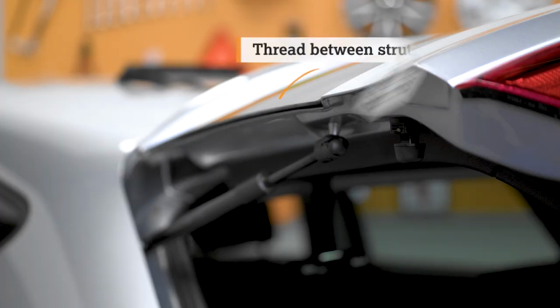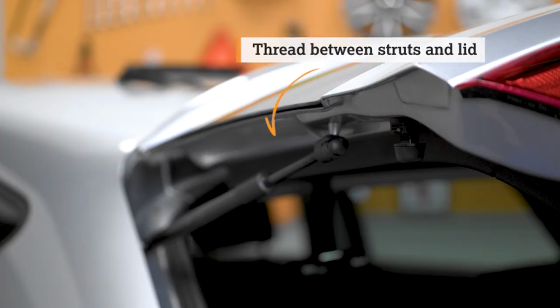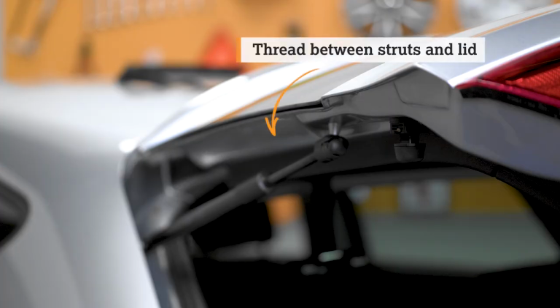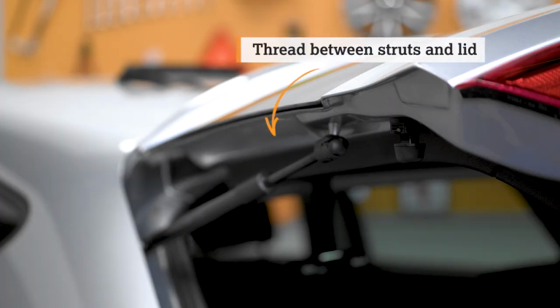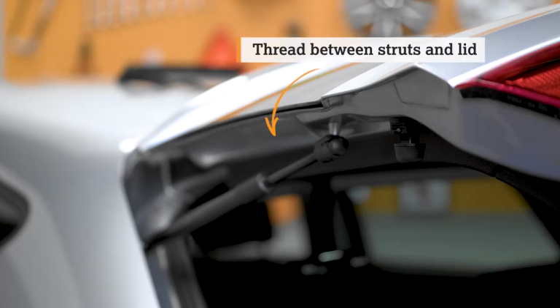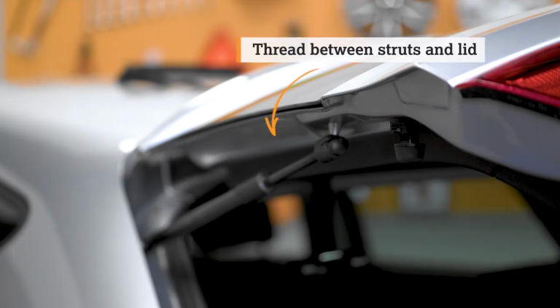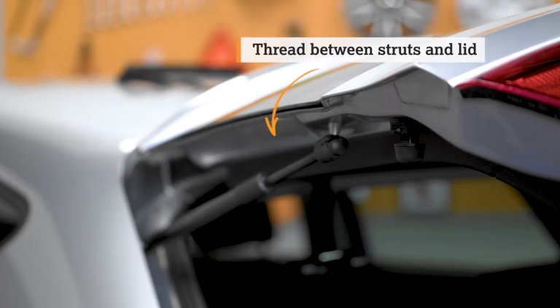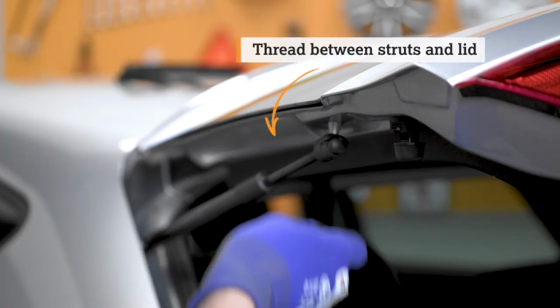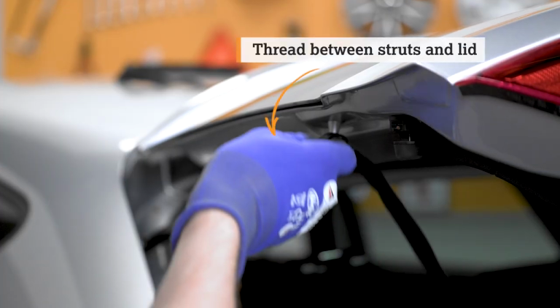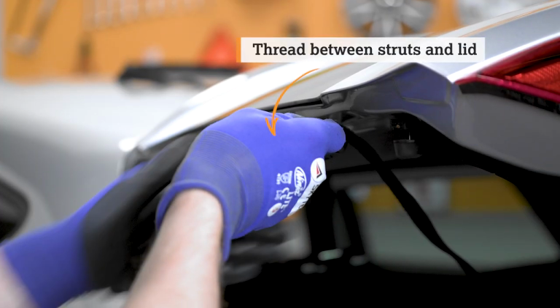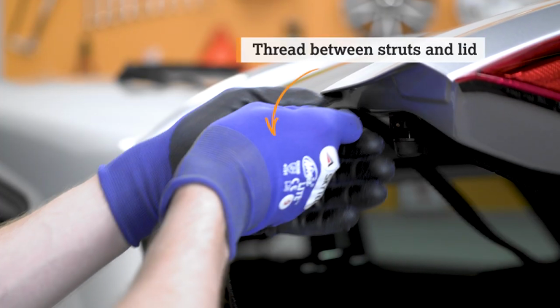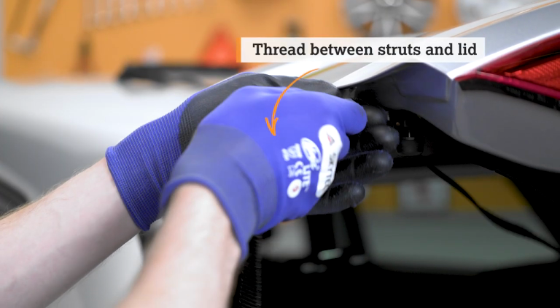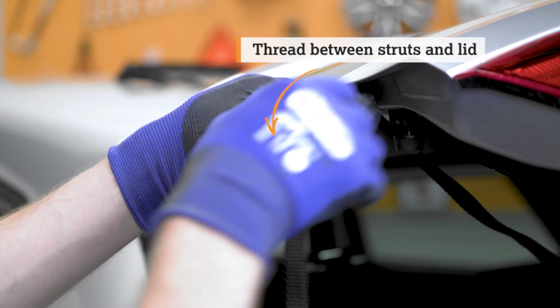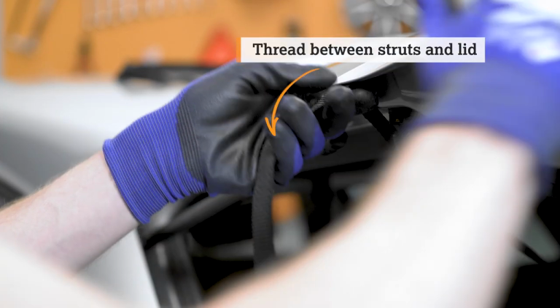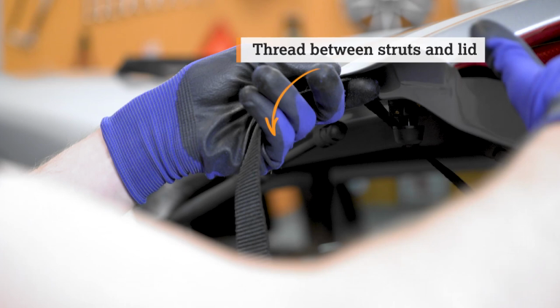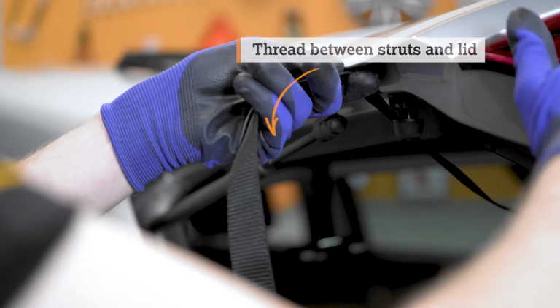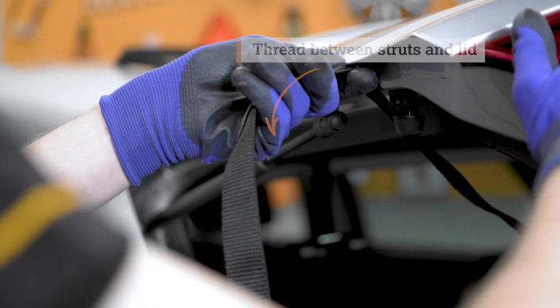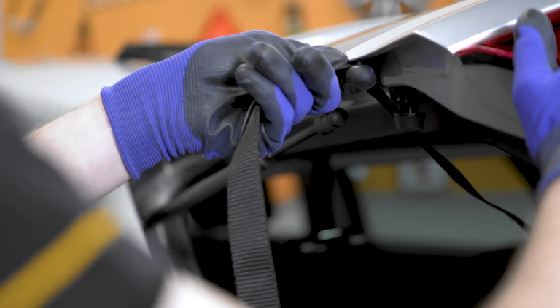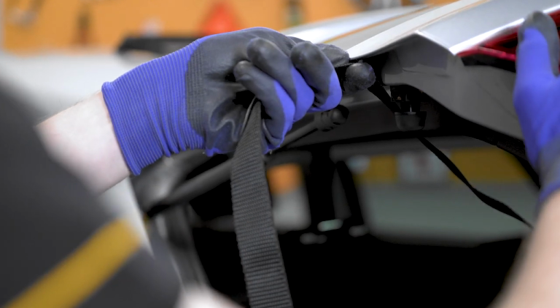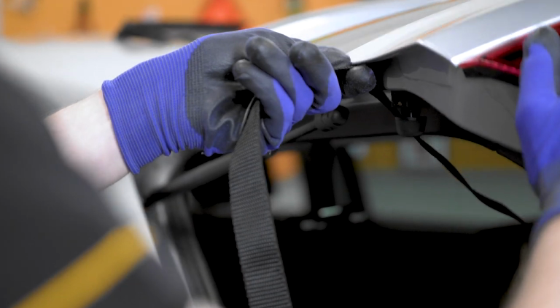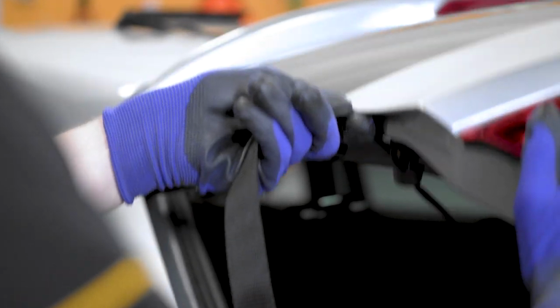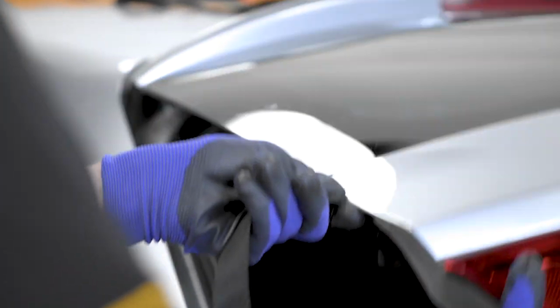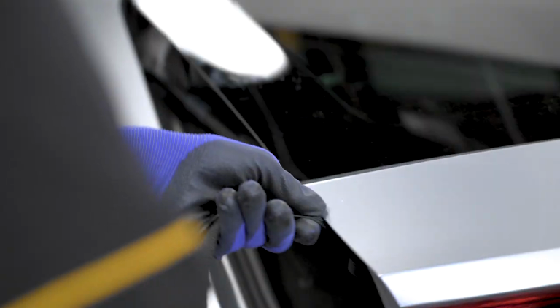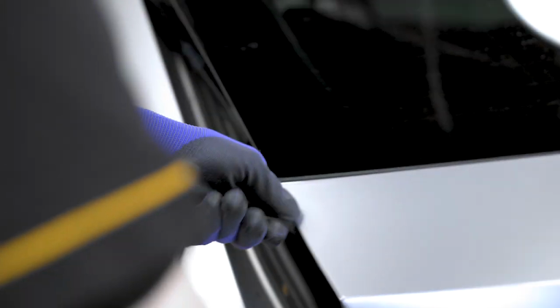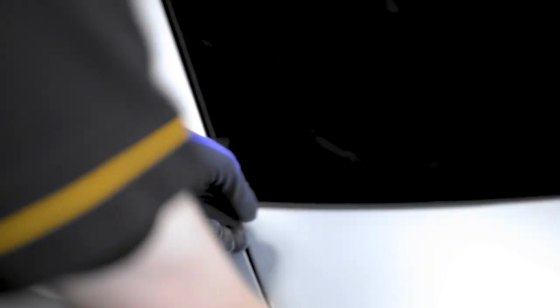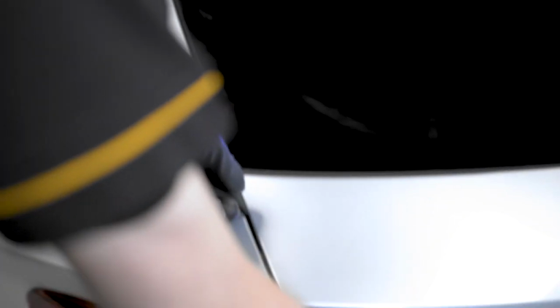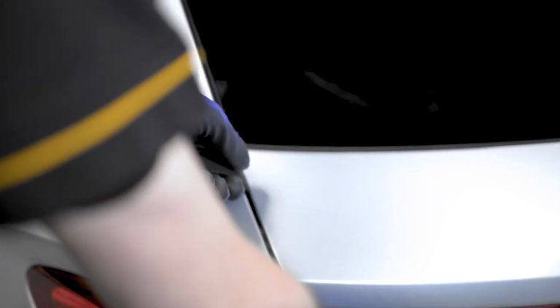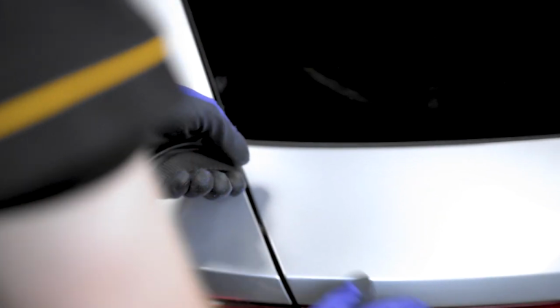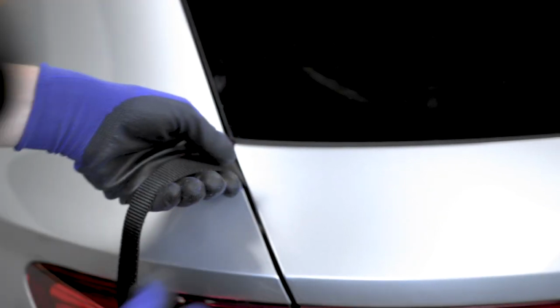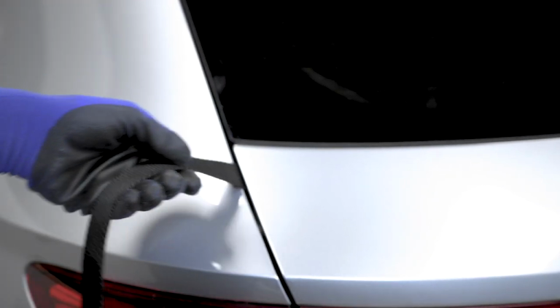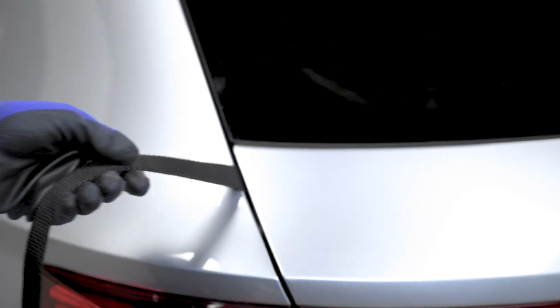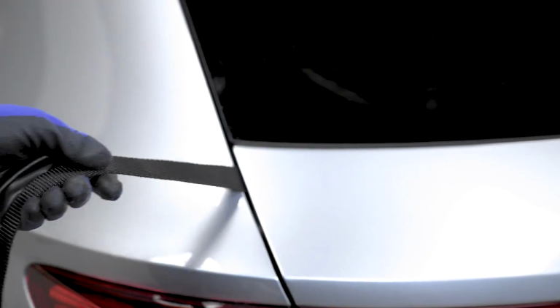With the boot still open, wrap the middle strap around the boot lid, threading this strap between the boot struts and the boot lid like so.